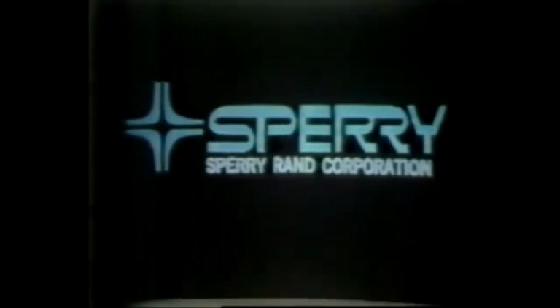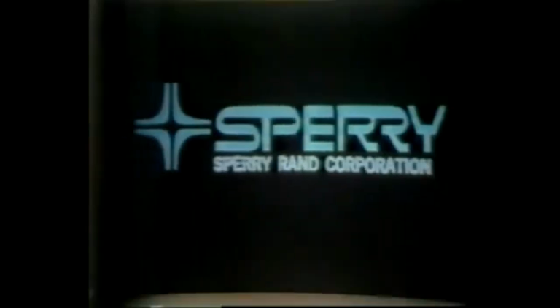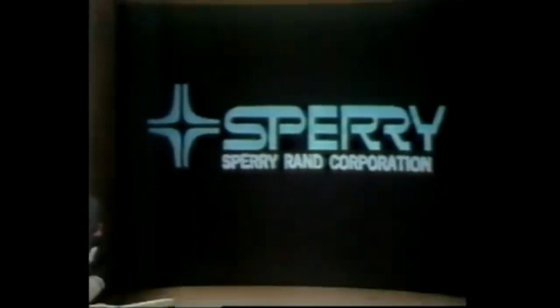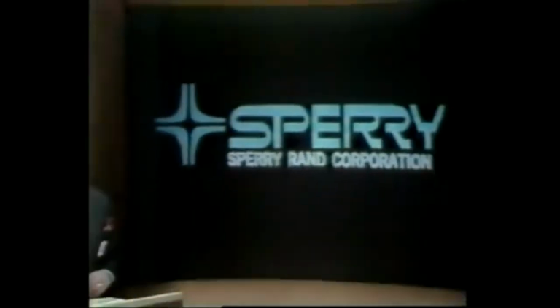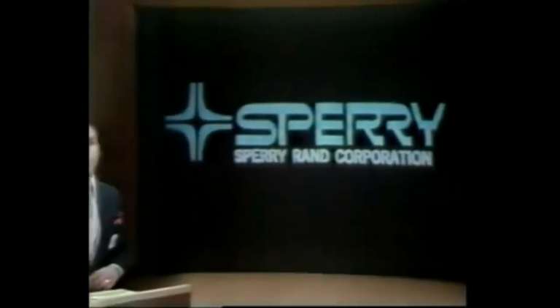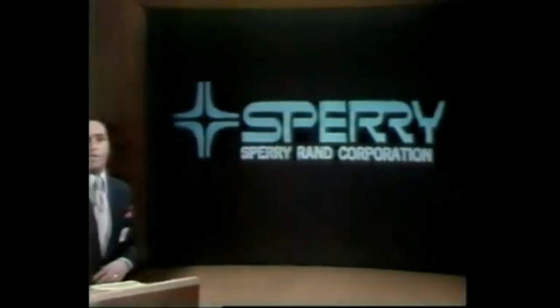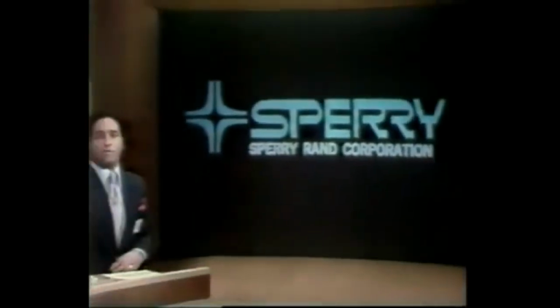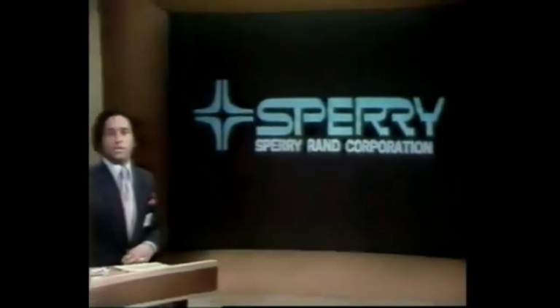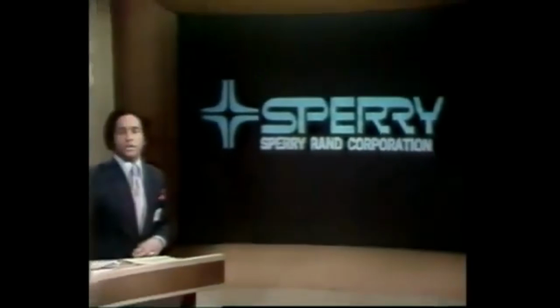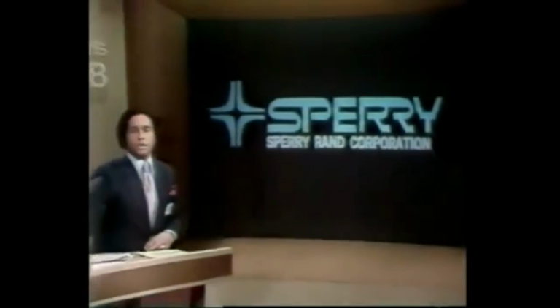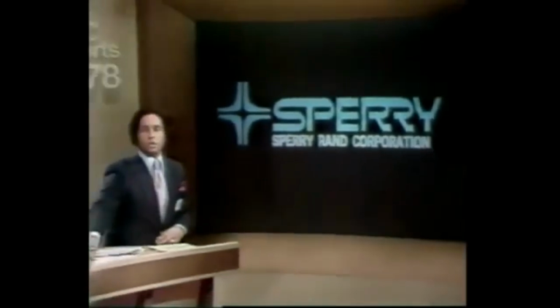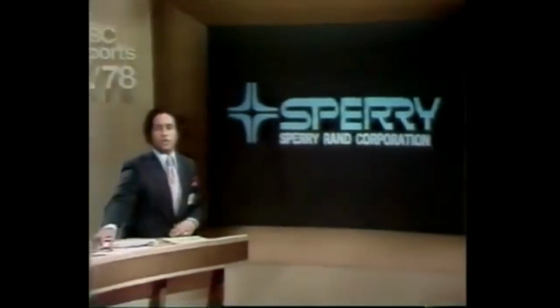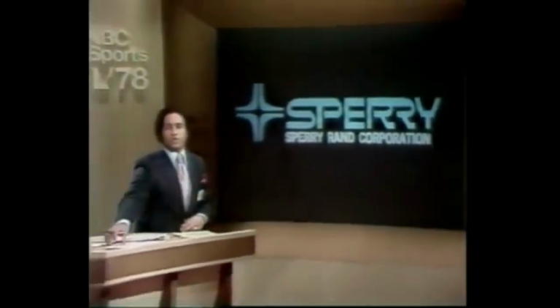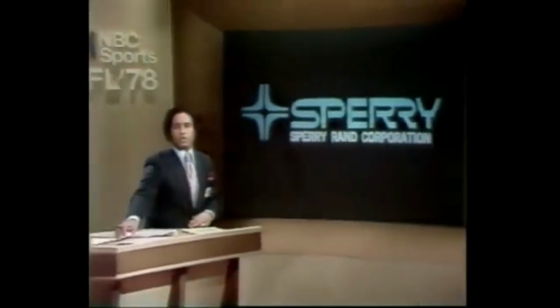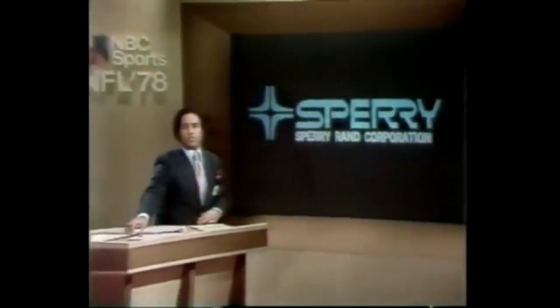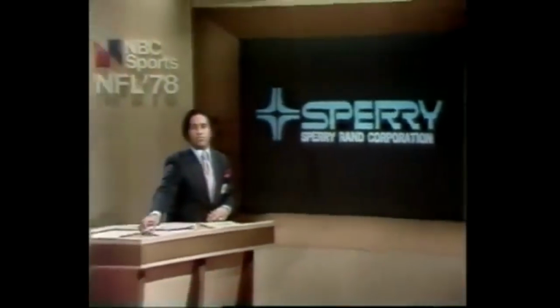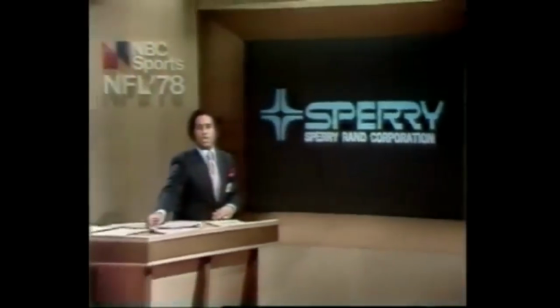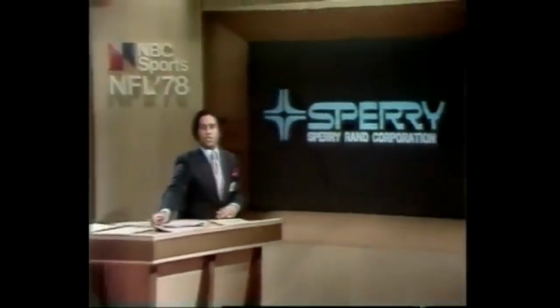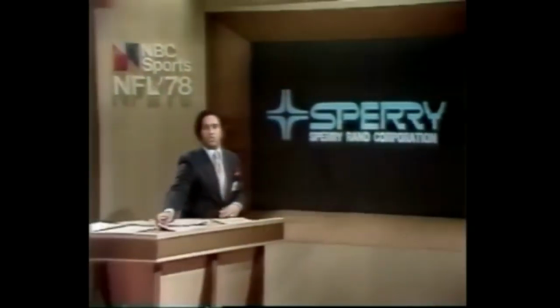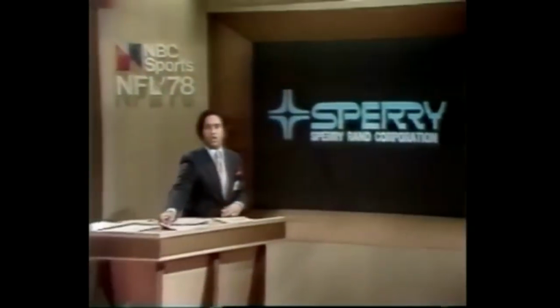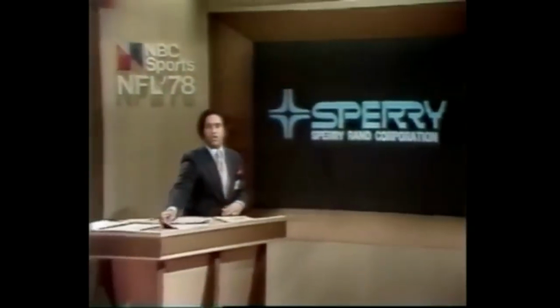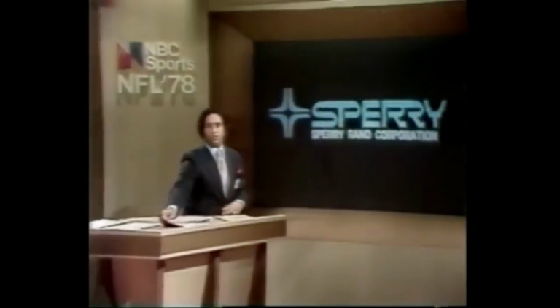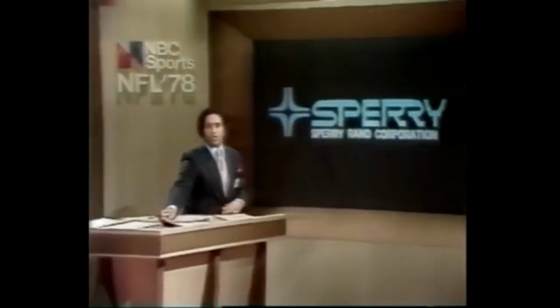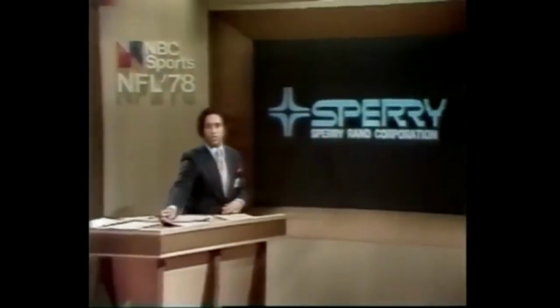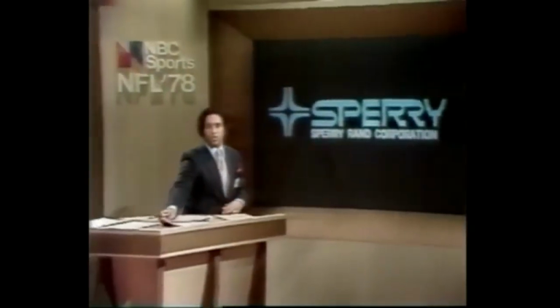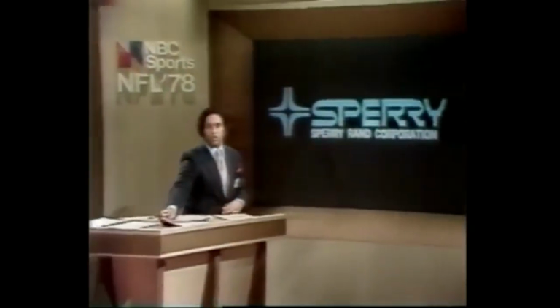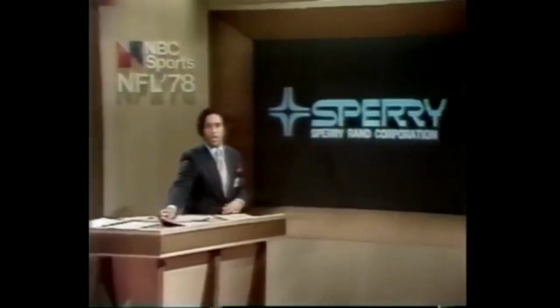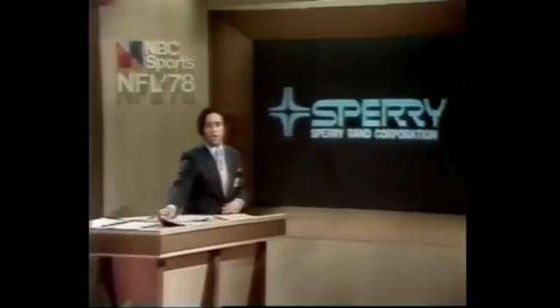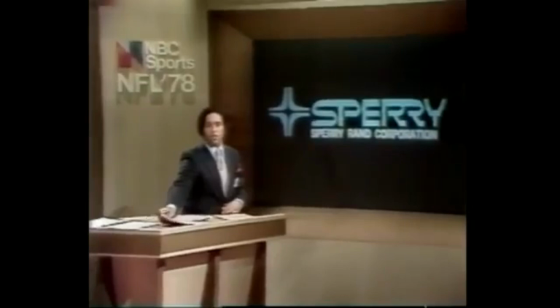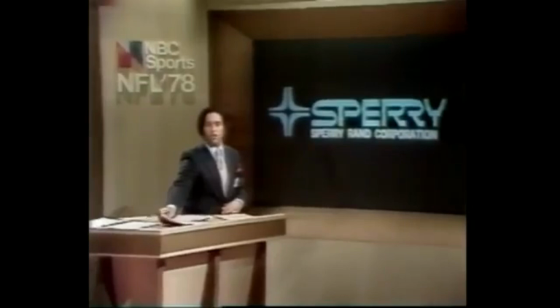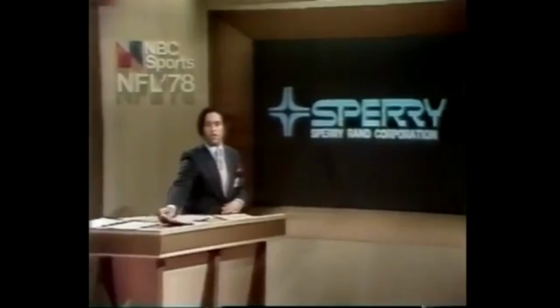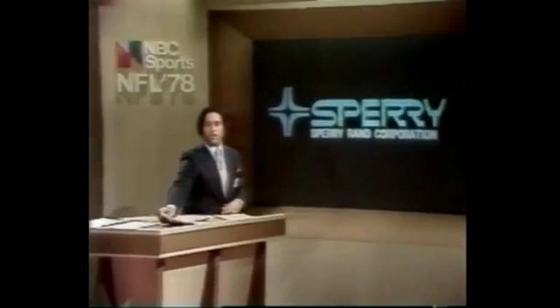Sperry NFL Report, brought to you by Sperry Rand Corporation. Their commitment to the future is making machines do more, so man can do more.